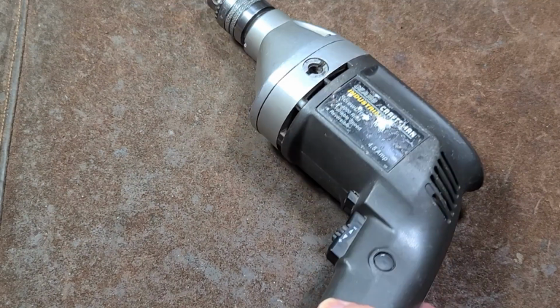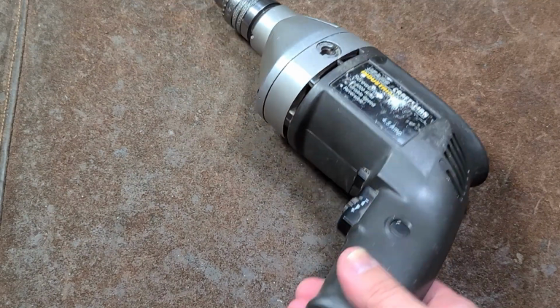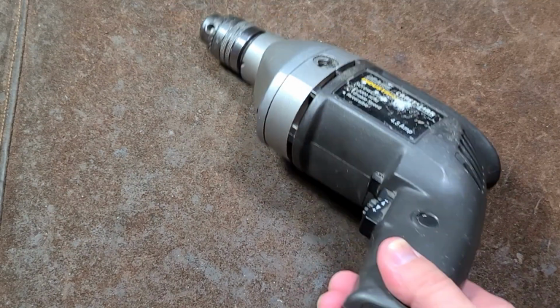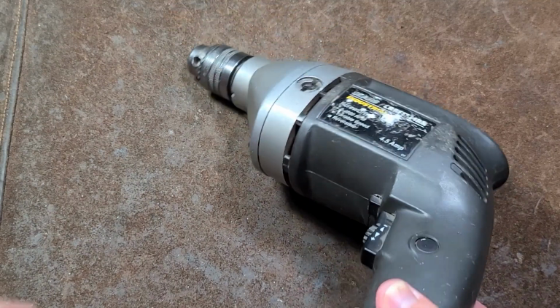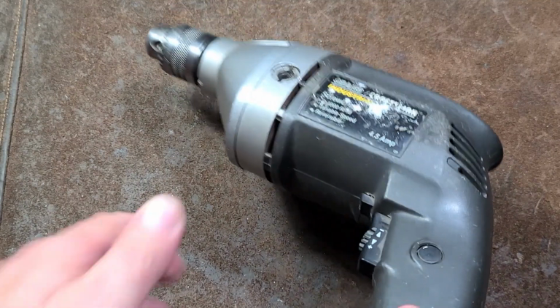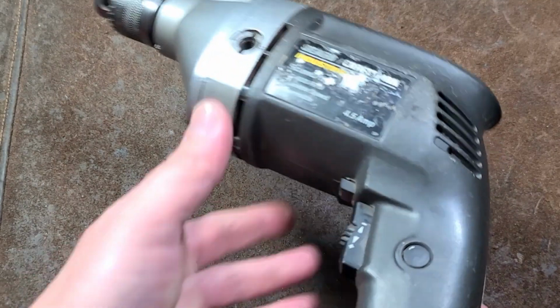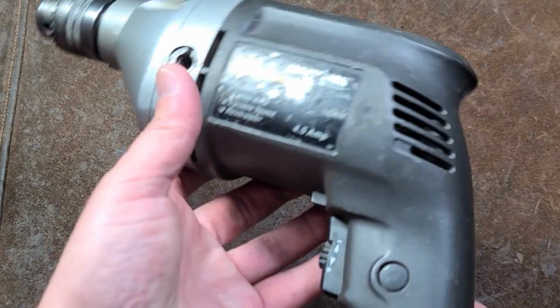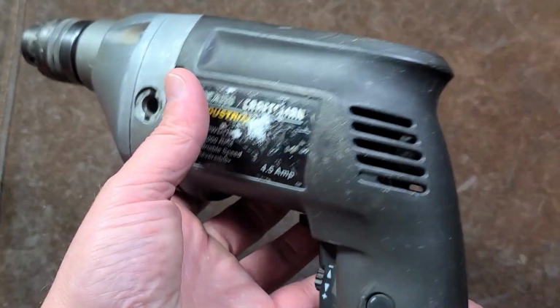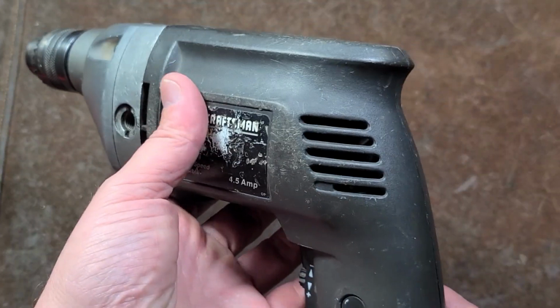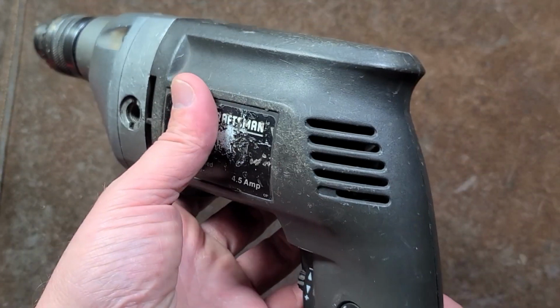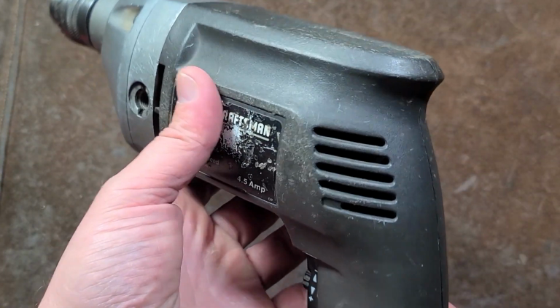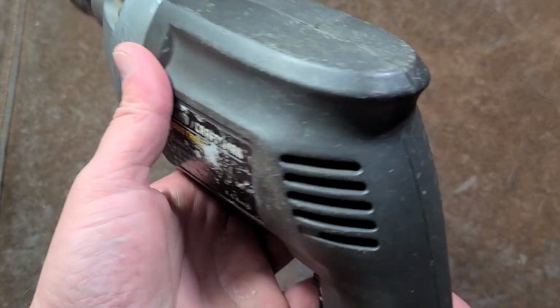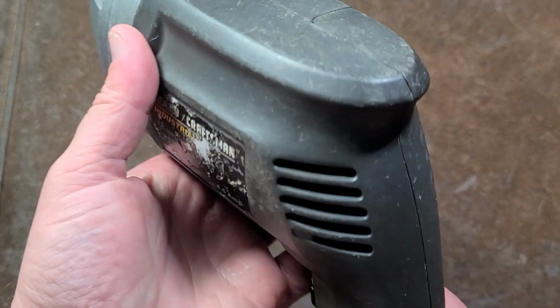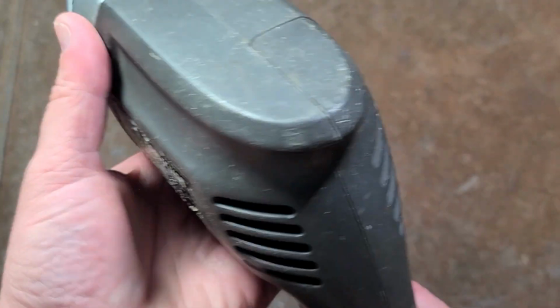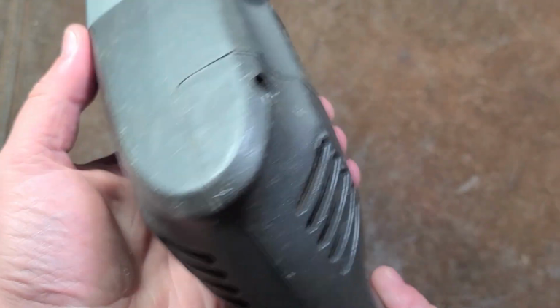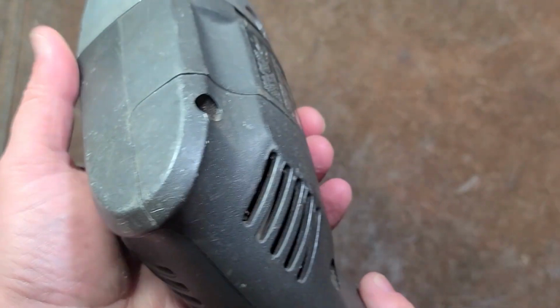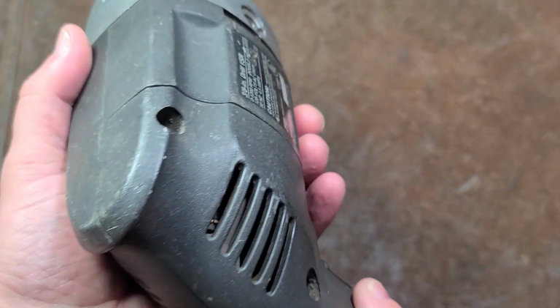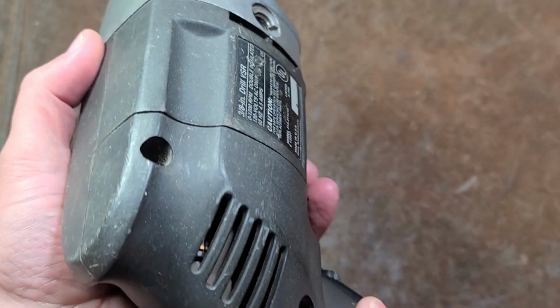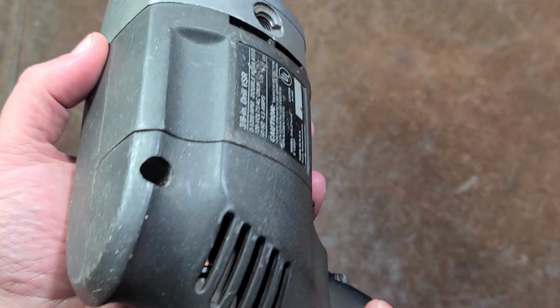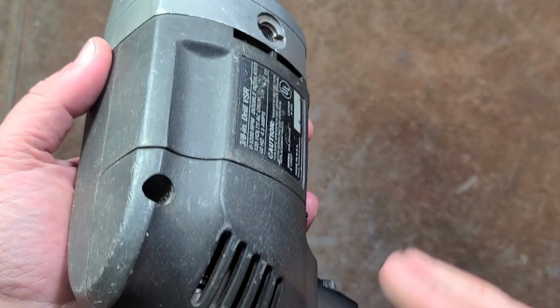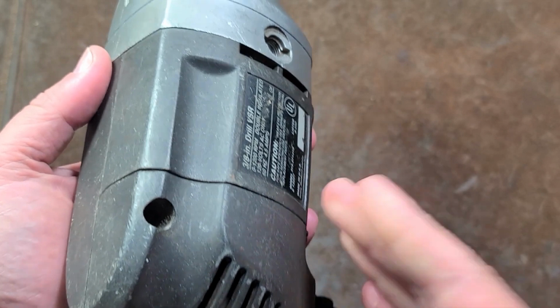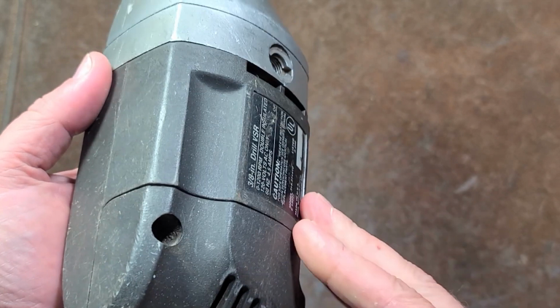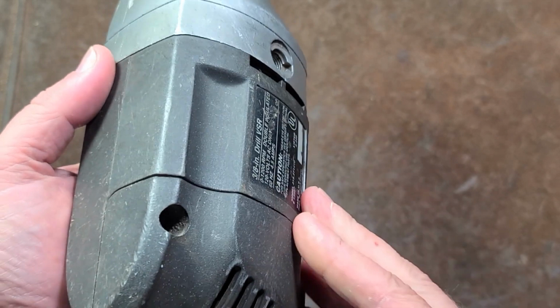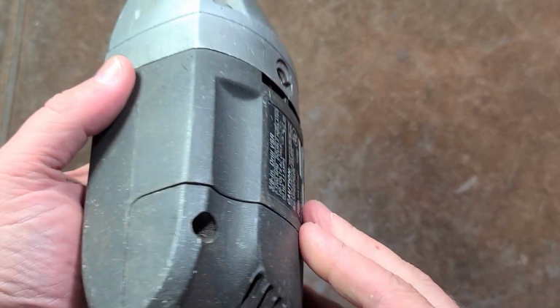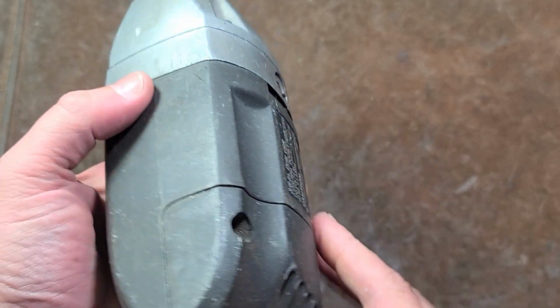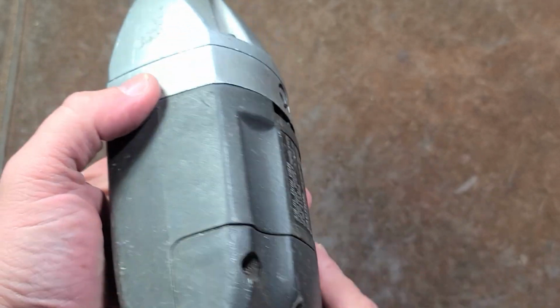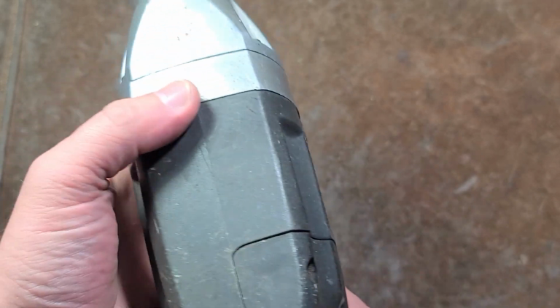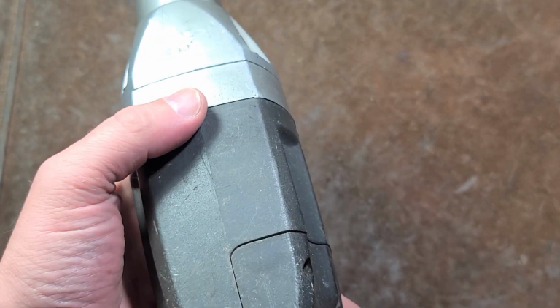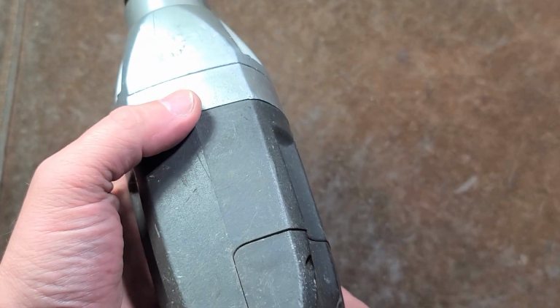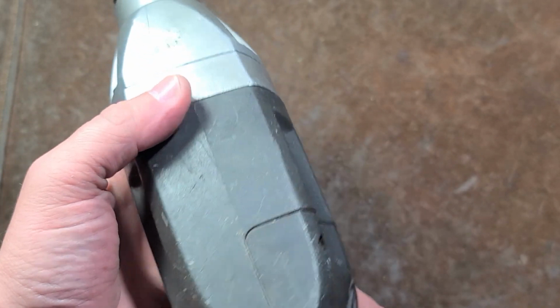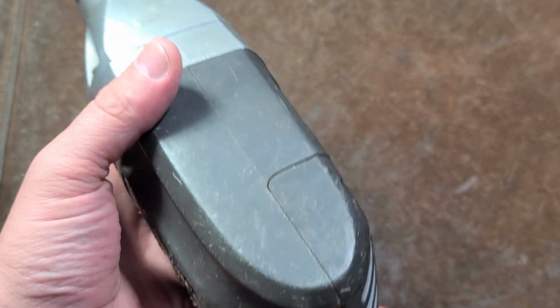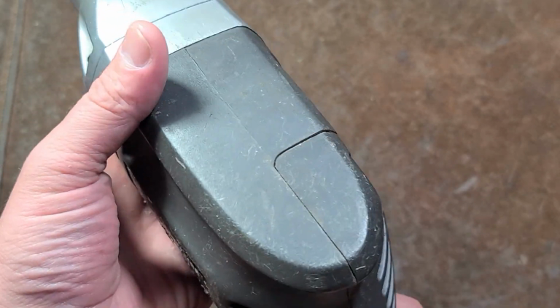Addis Maximus here, with a quick review of this Craftsman Industrial 3/8-inch carpenter's drill.